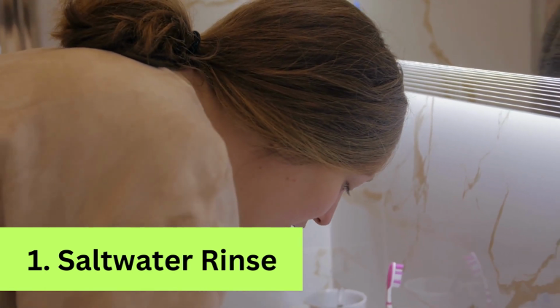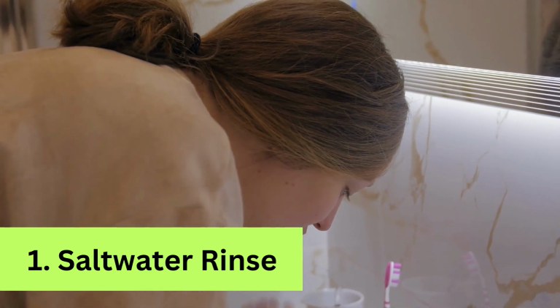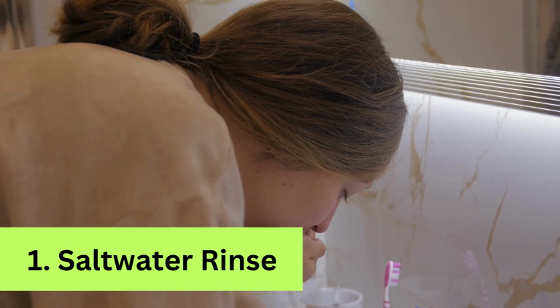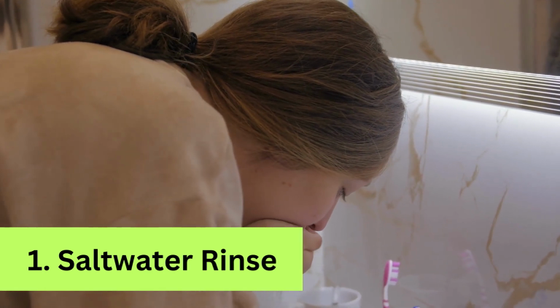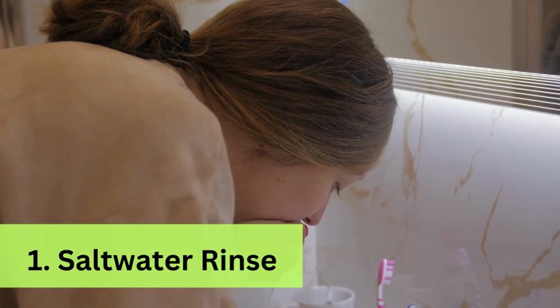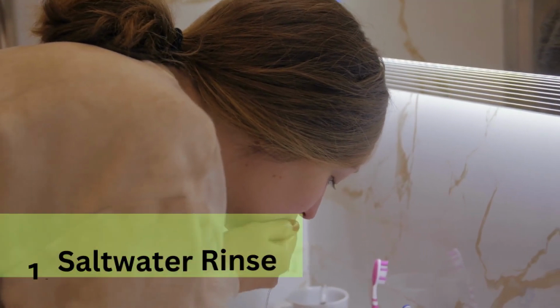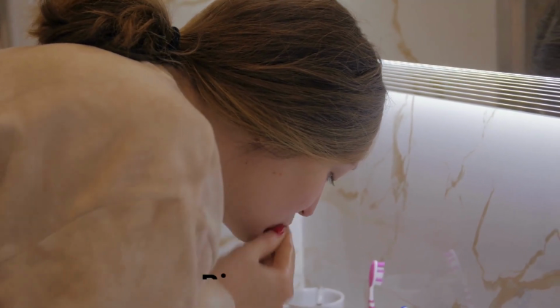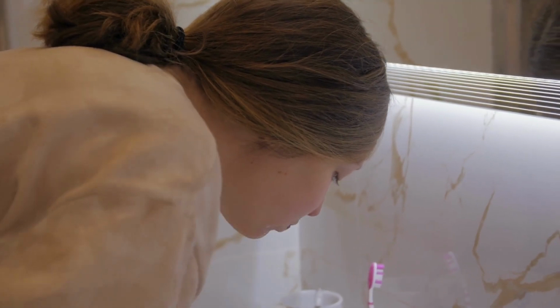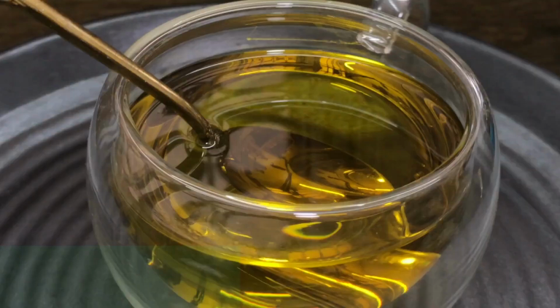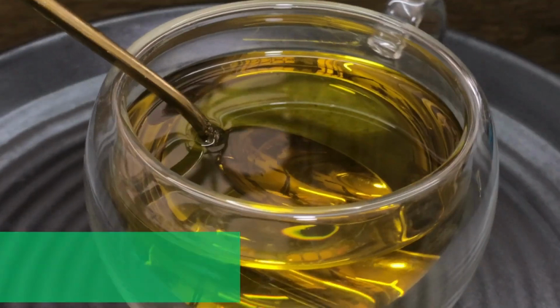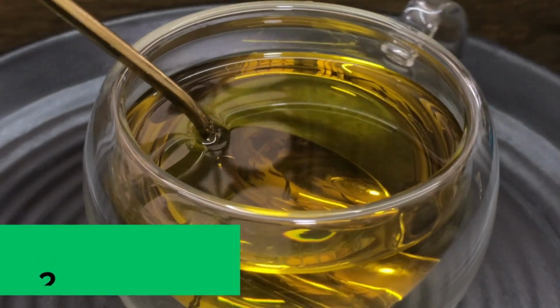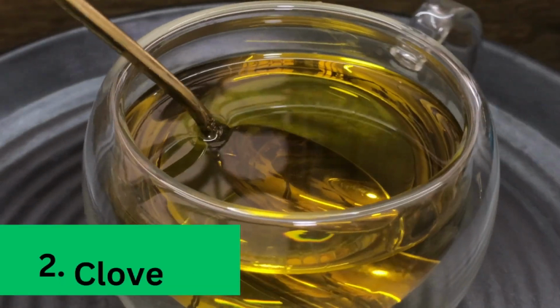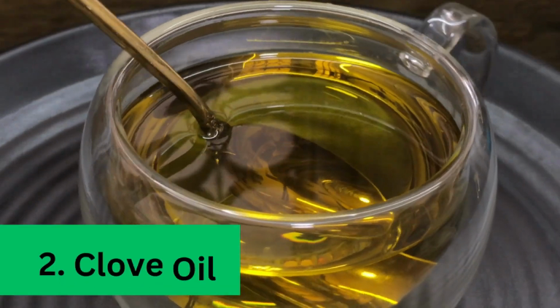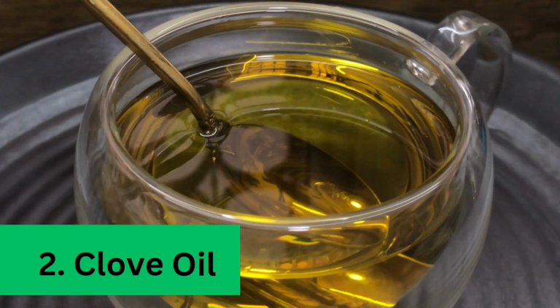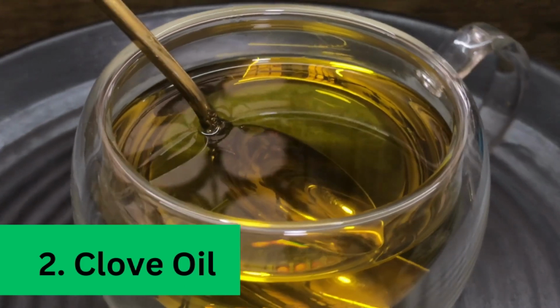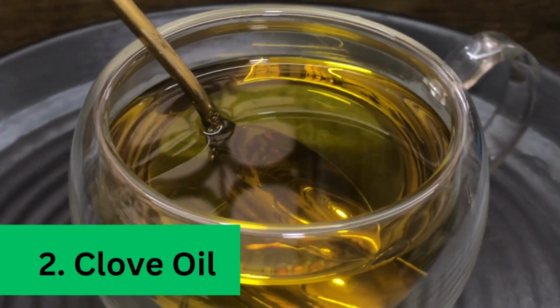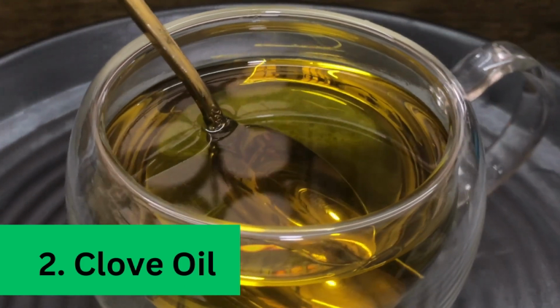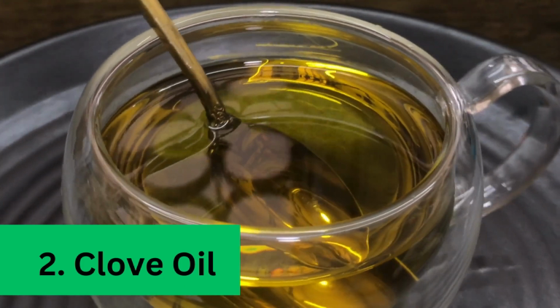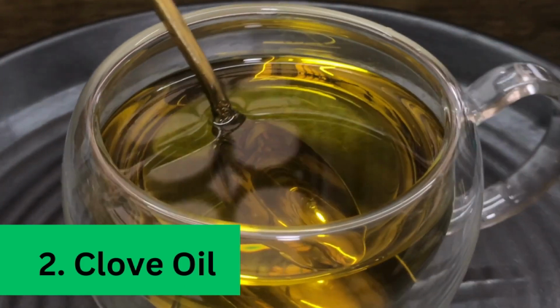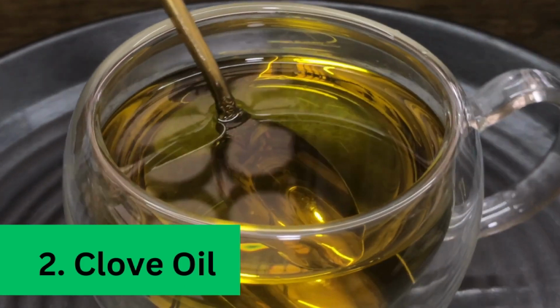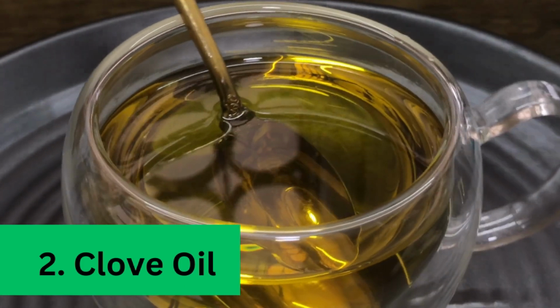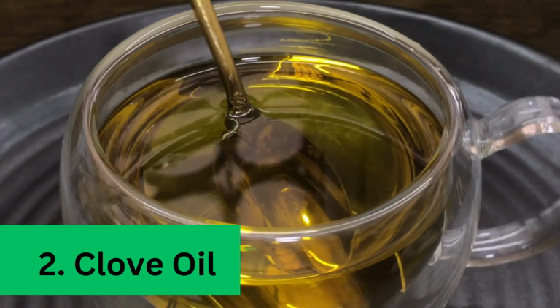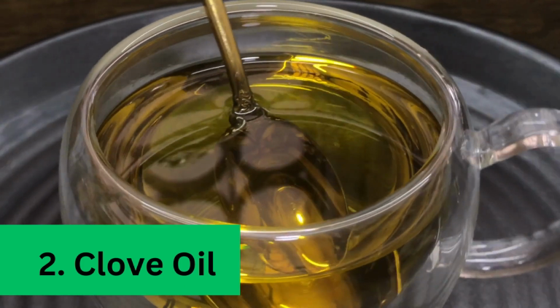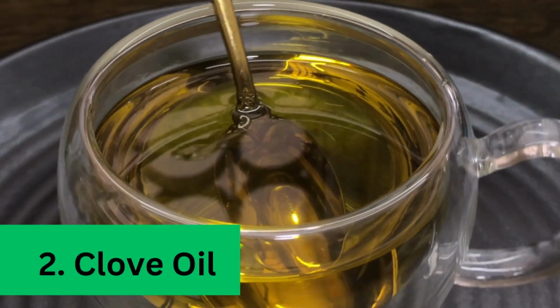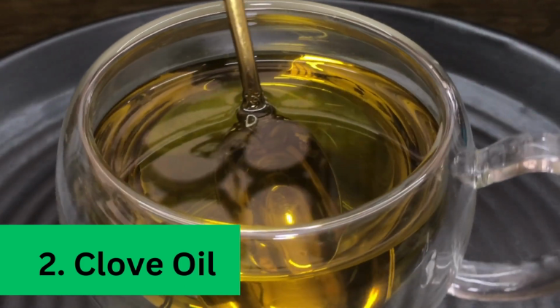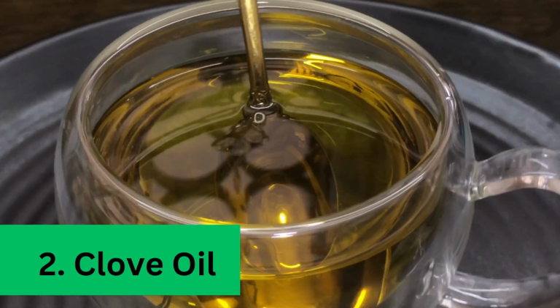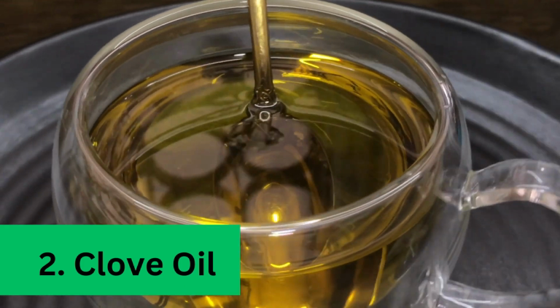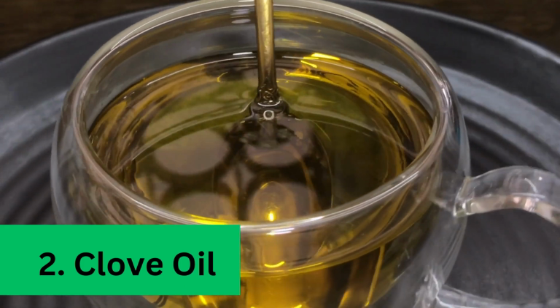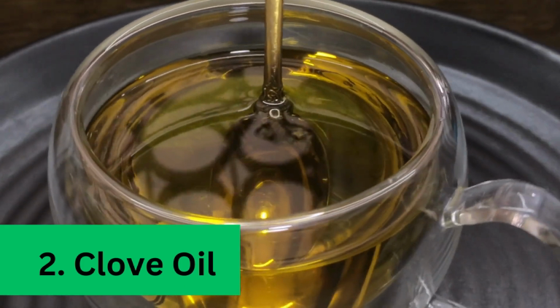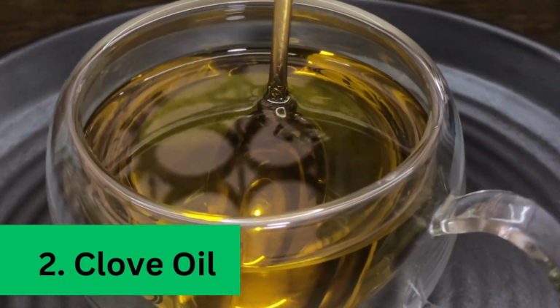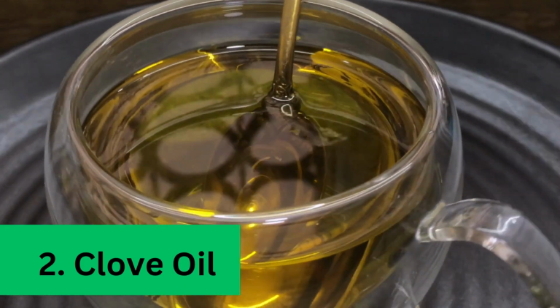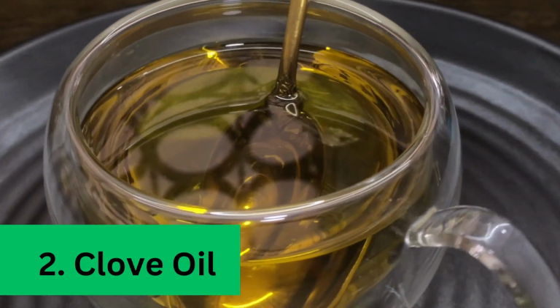Second, clove oil: applying a small amount of clove oil to the affected area can numb the pain and reduce discomfort.